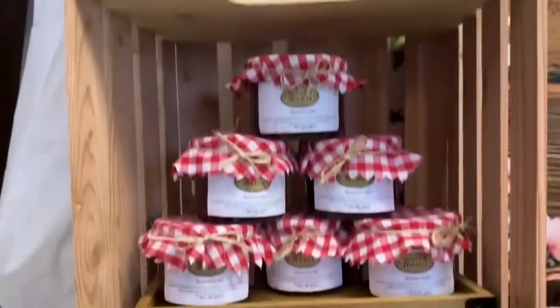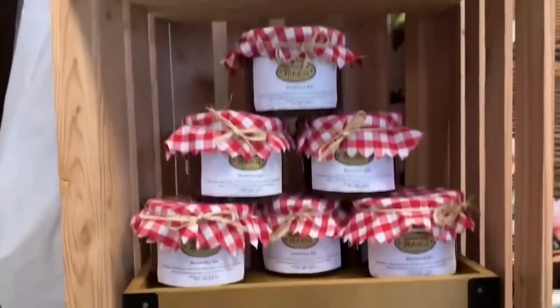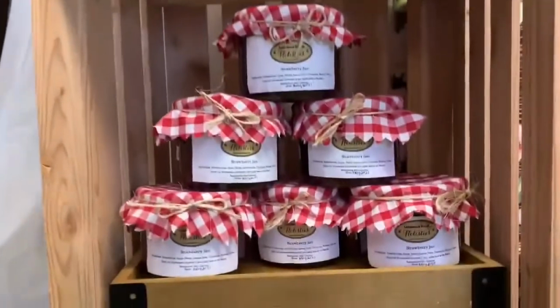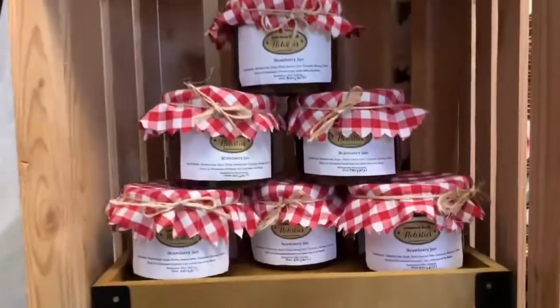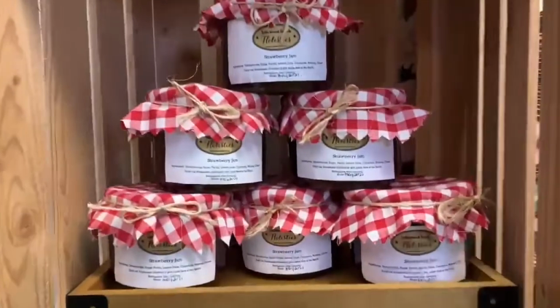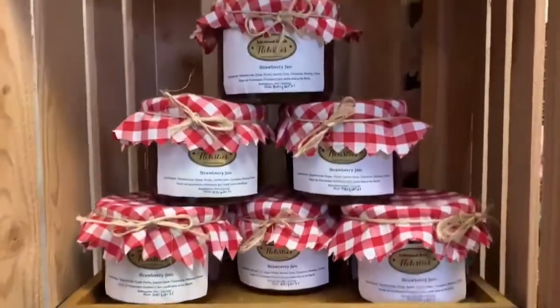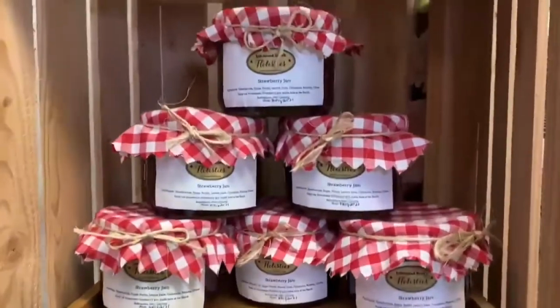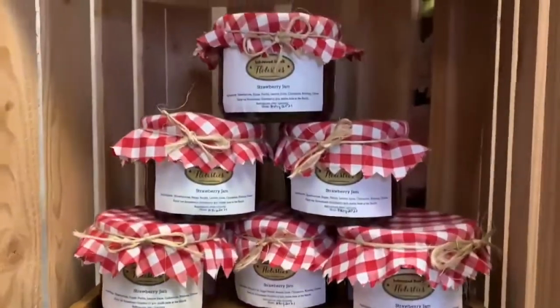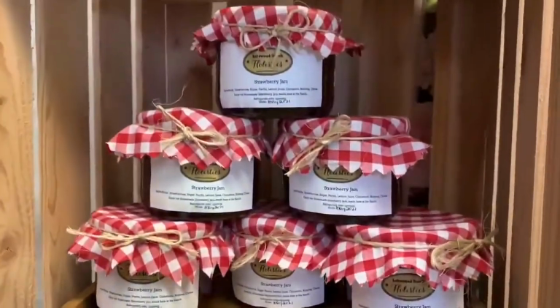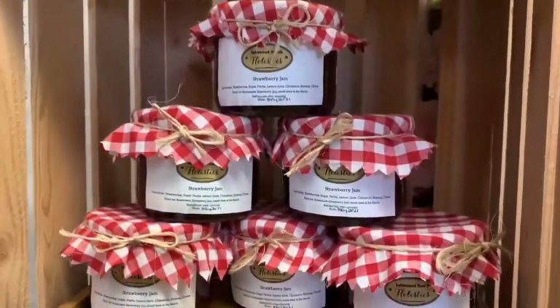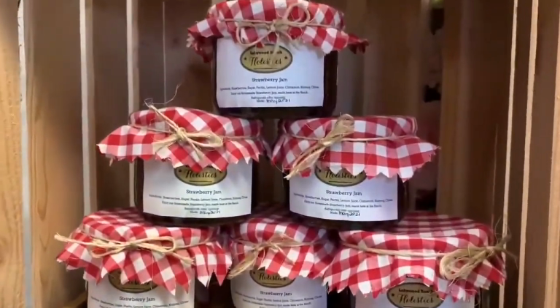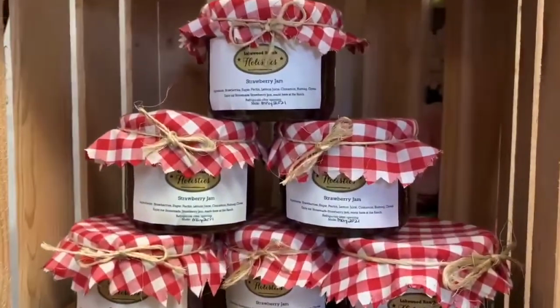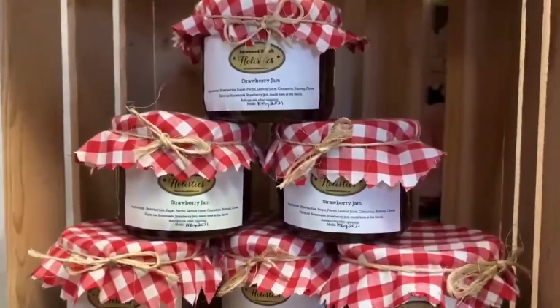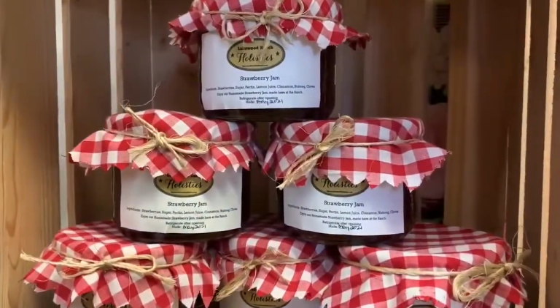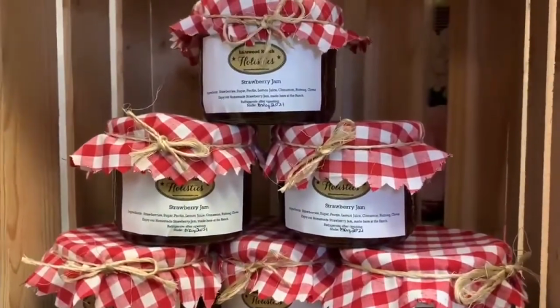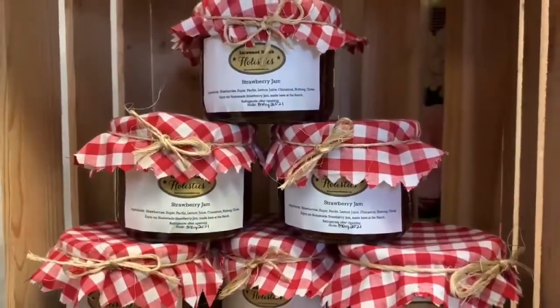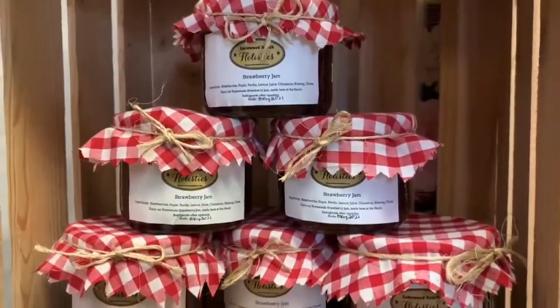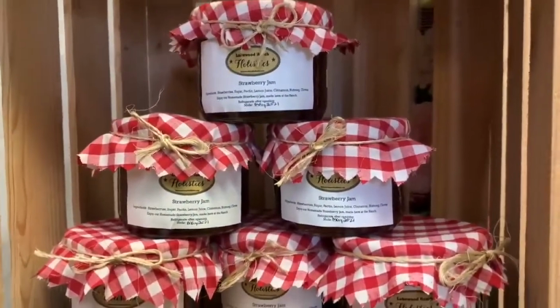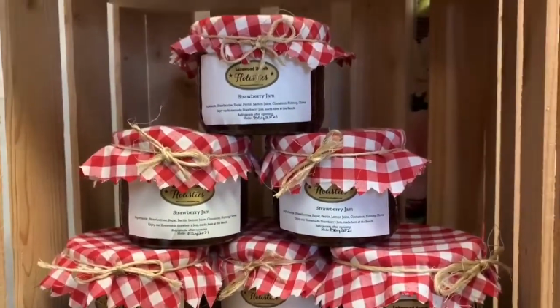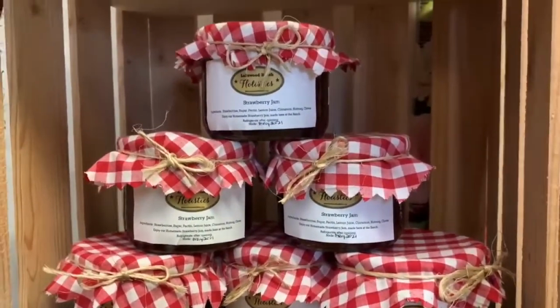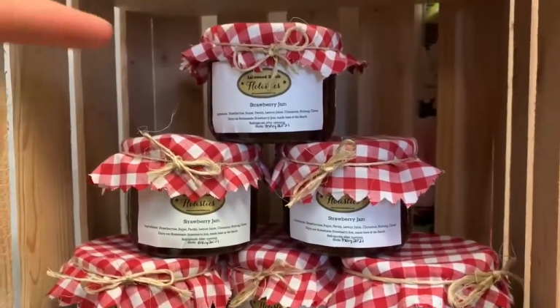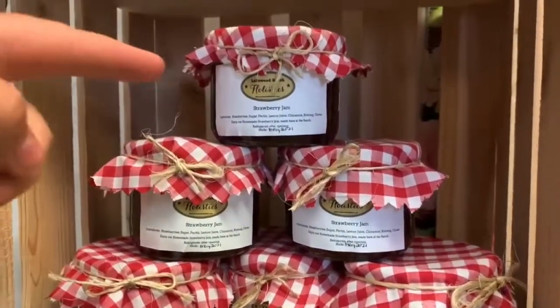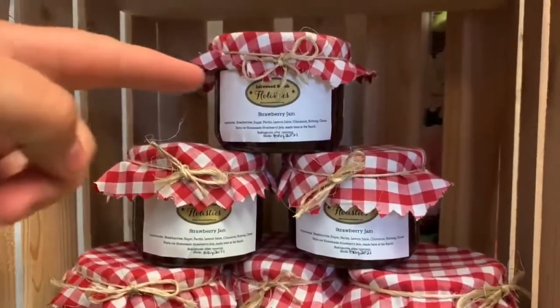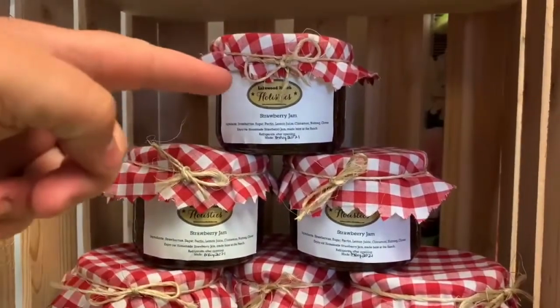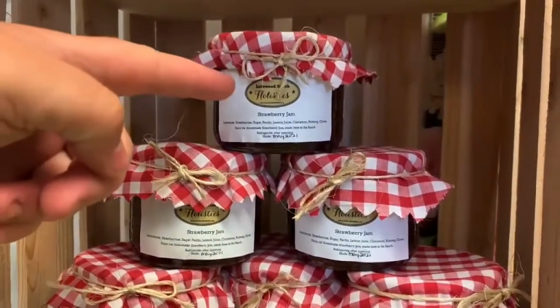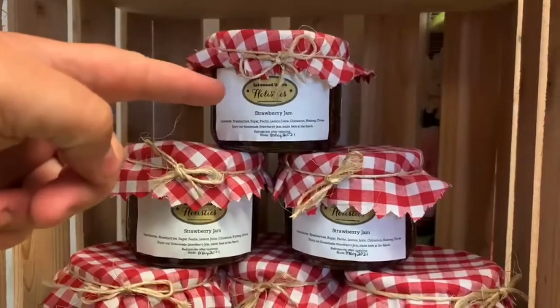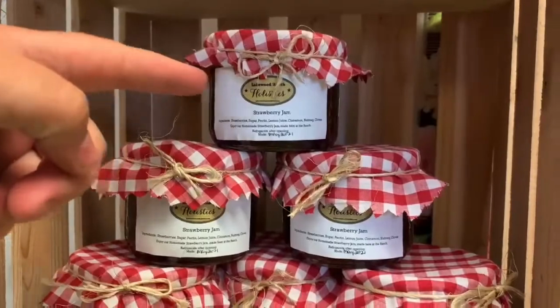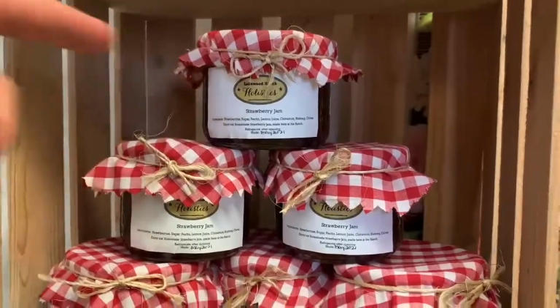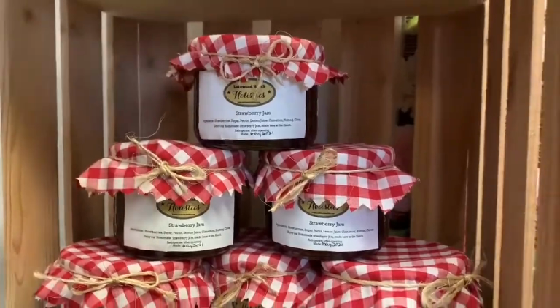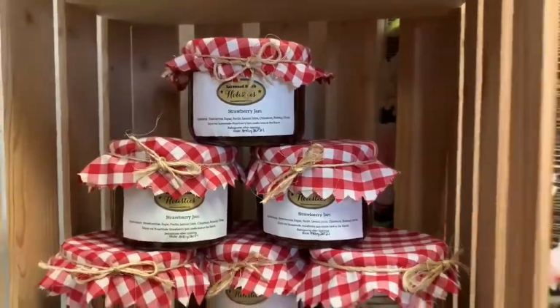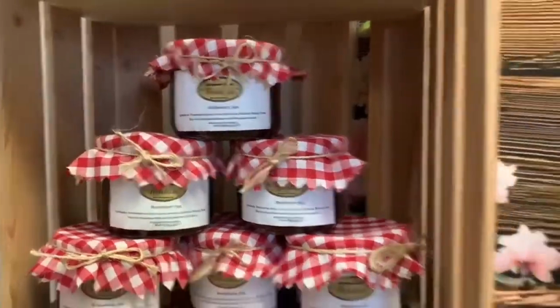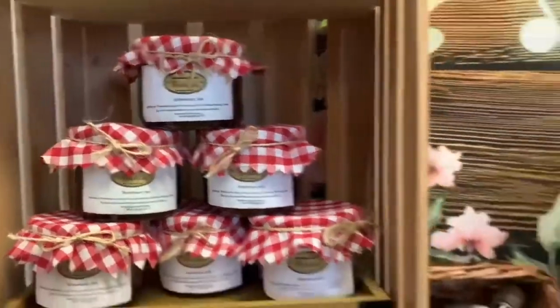Enjoy our sweet strawberry jam, handmade at the ranch, perfect for your morning toast or as part of a dessert.